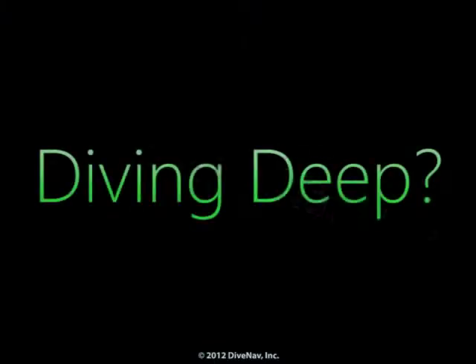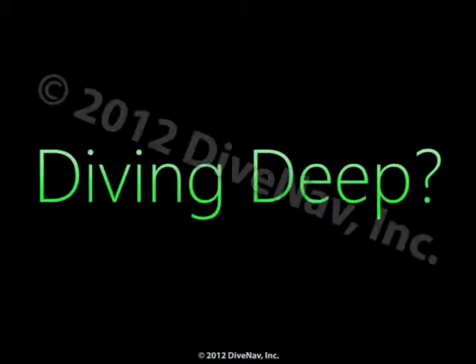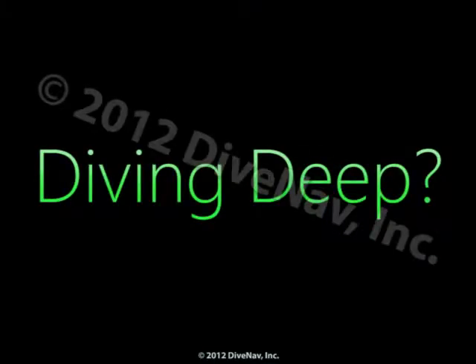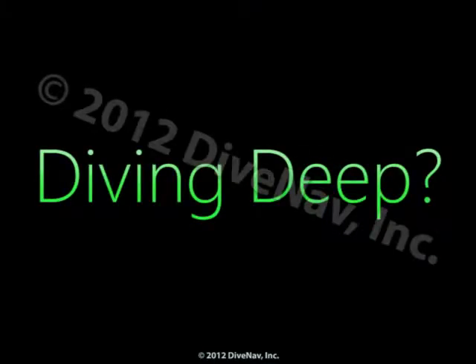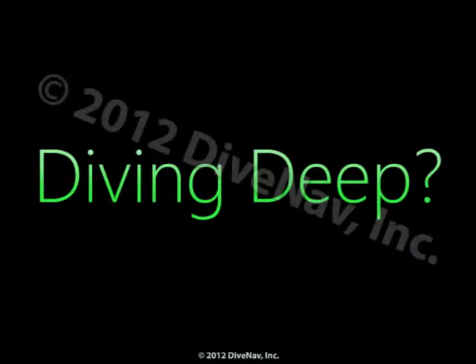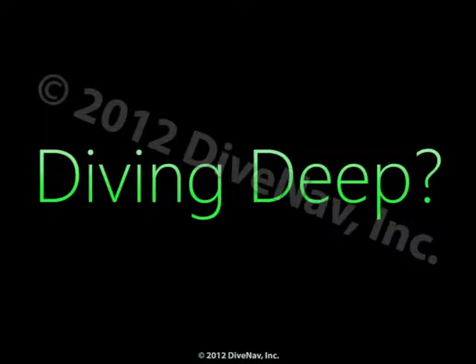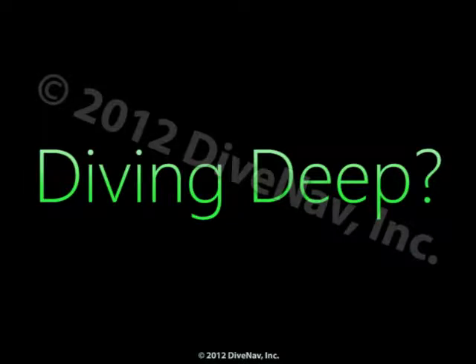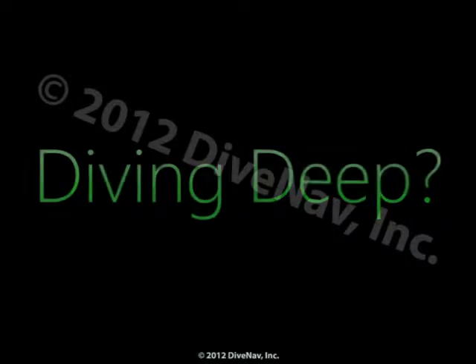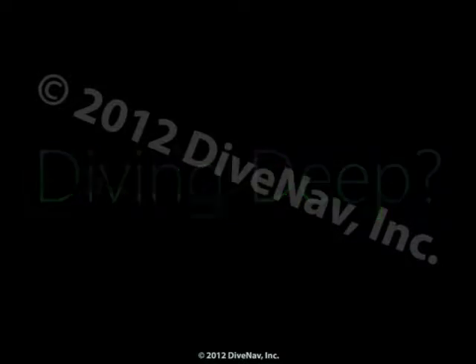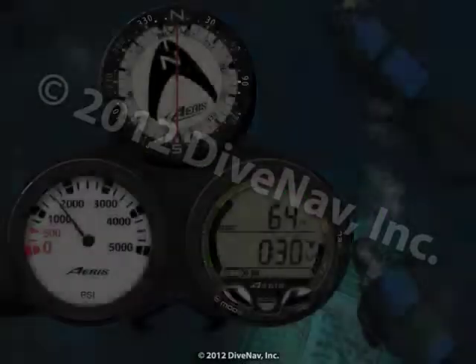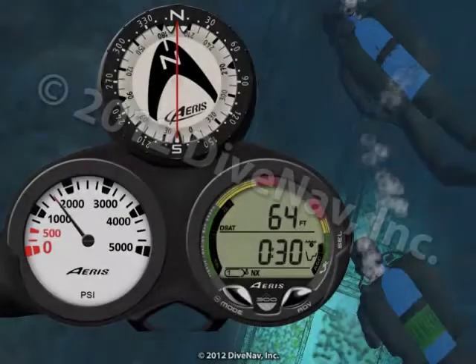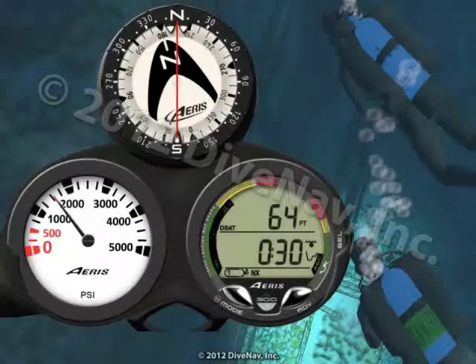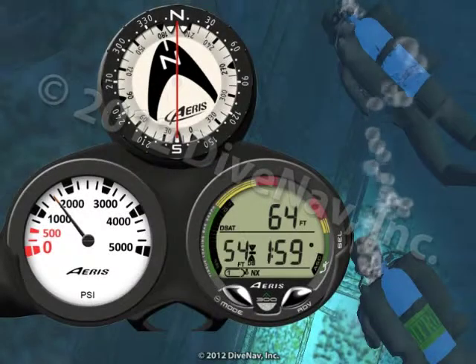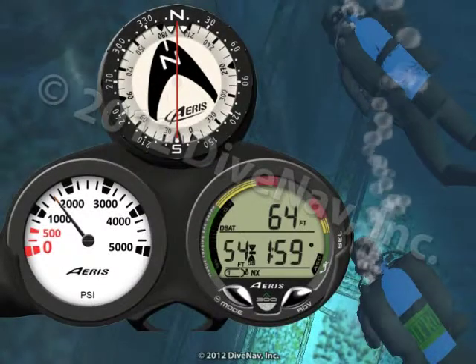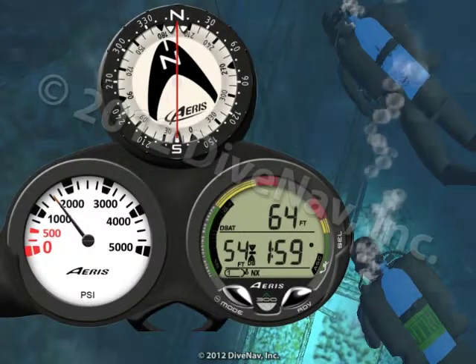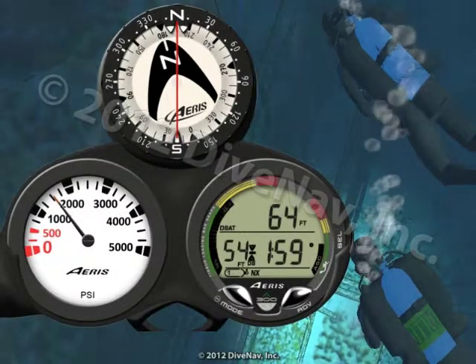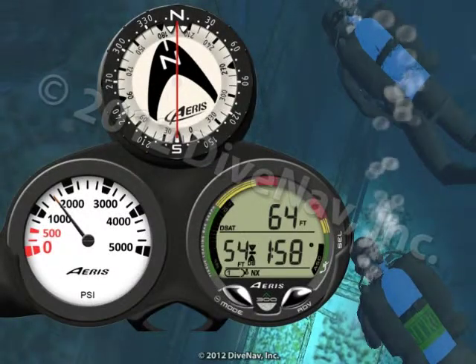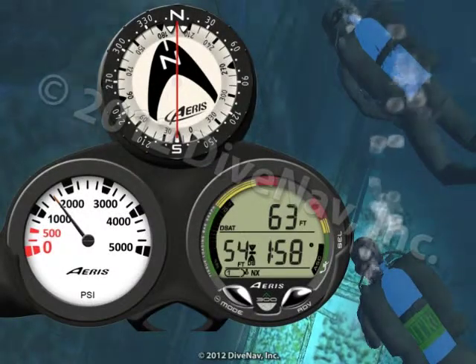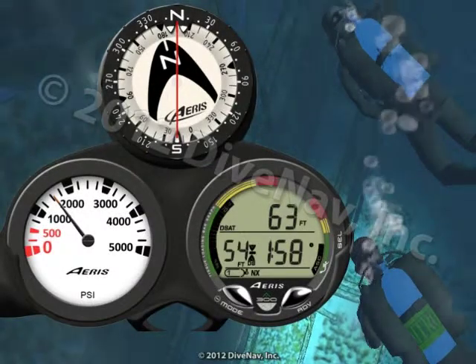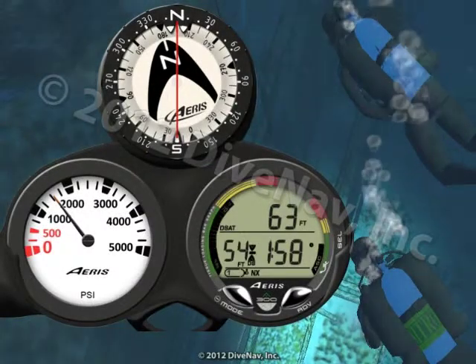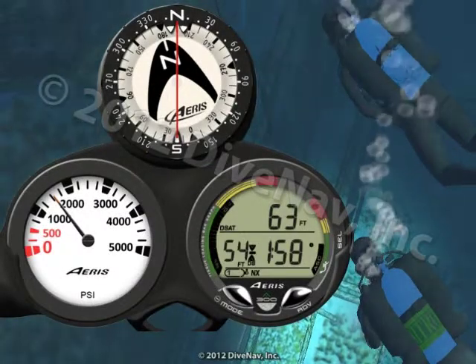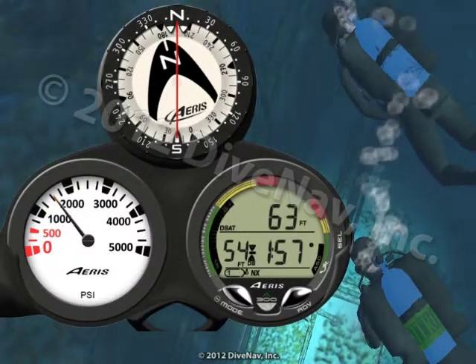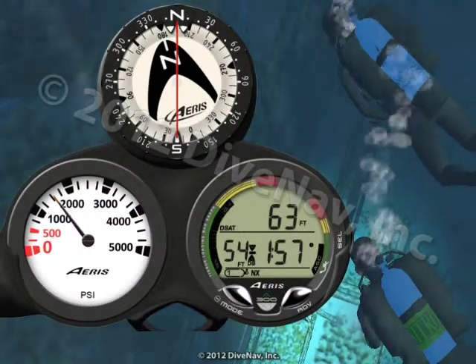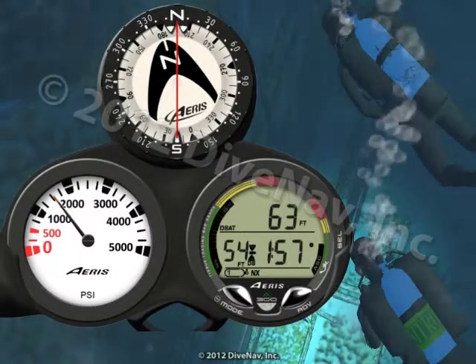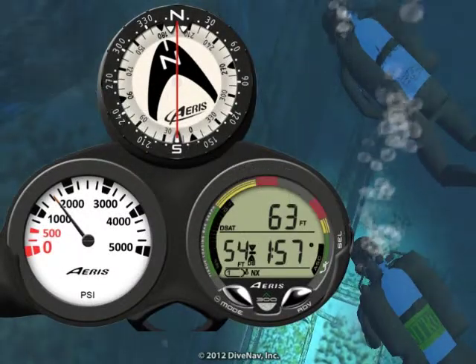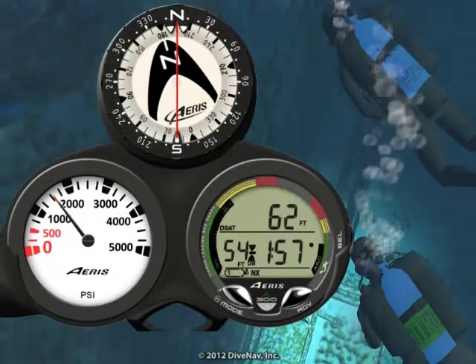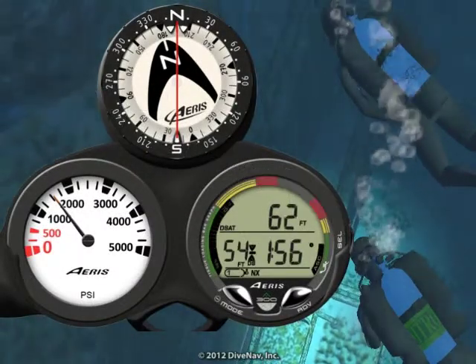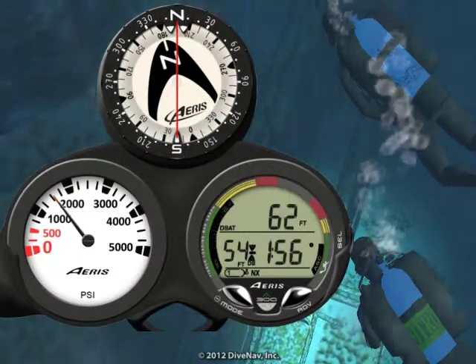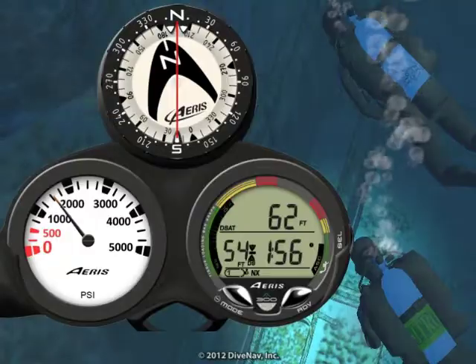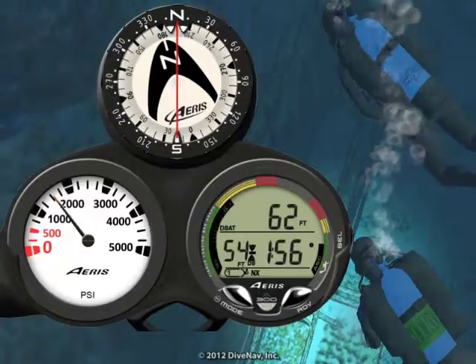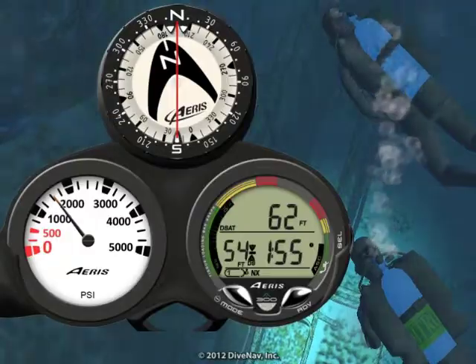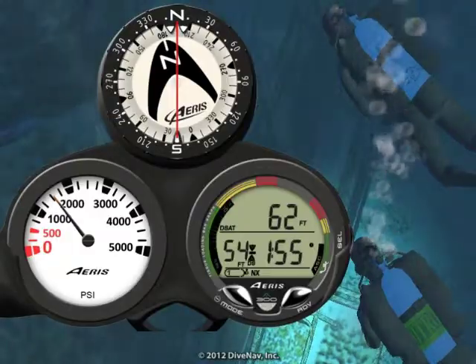Planning a deep dive? Not a problem. With the A300XT you can set a deep stop with countdown timer.